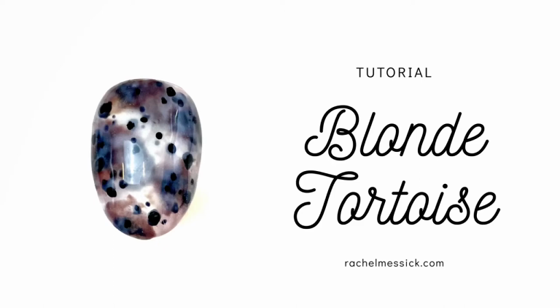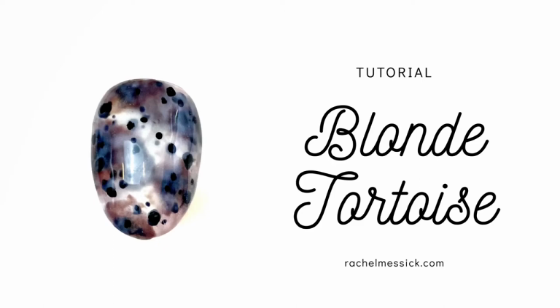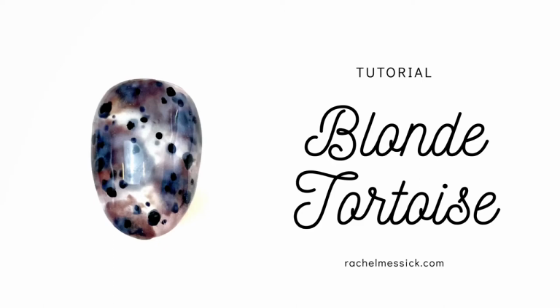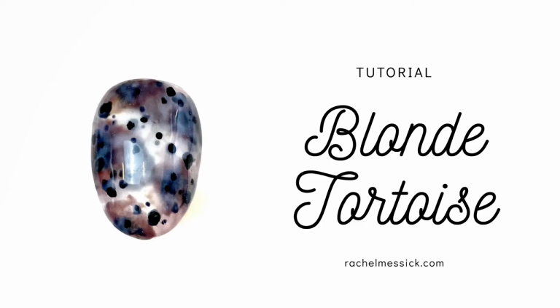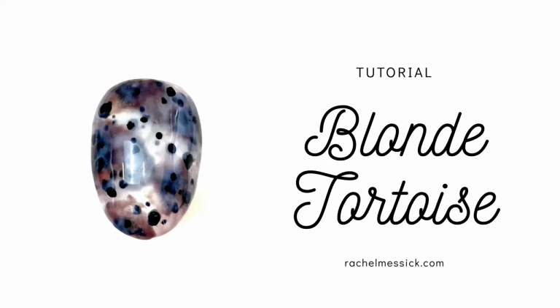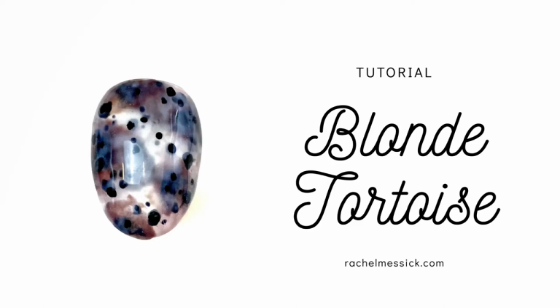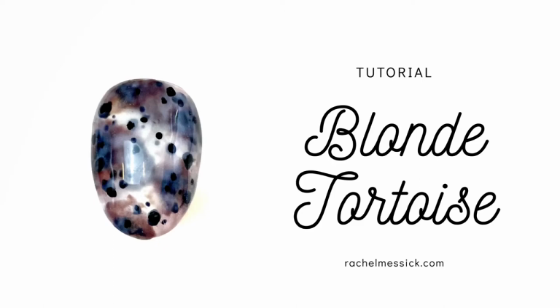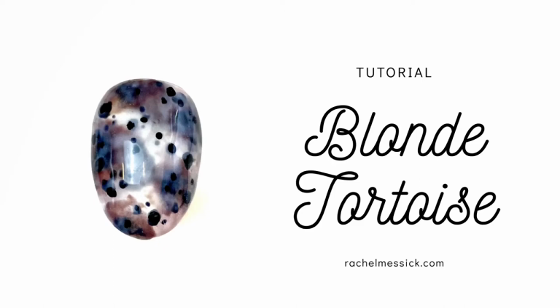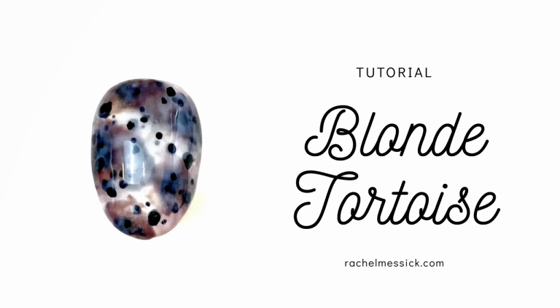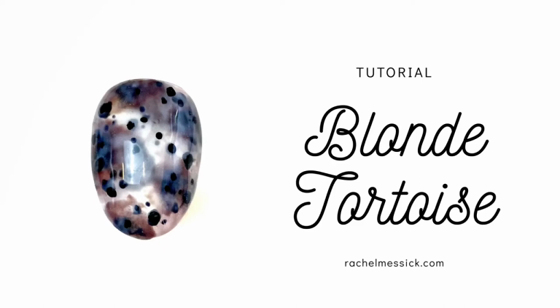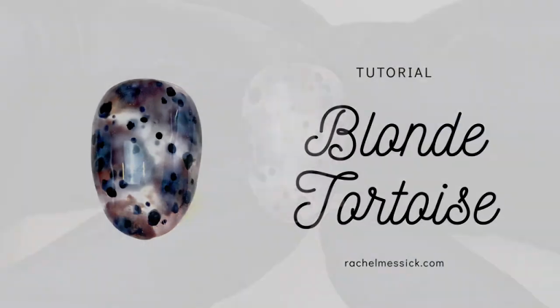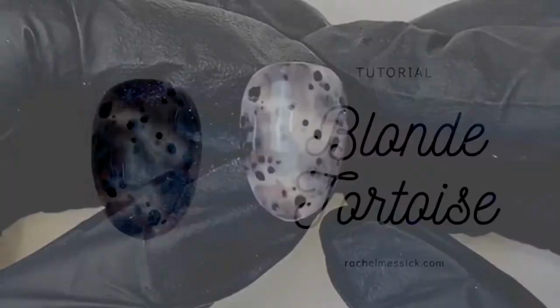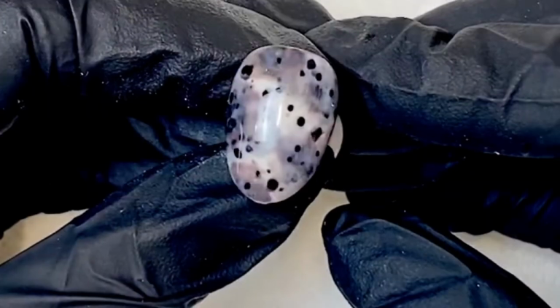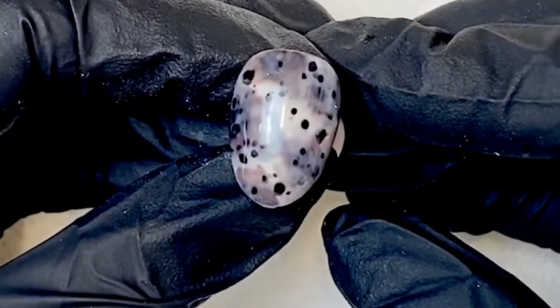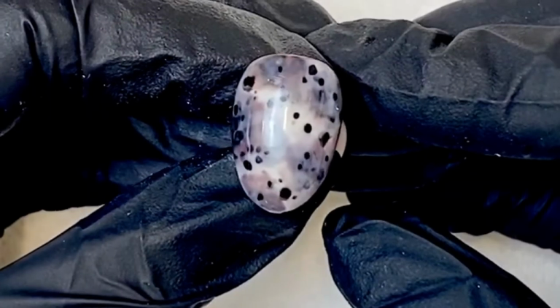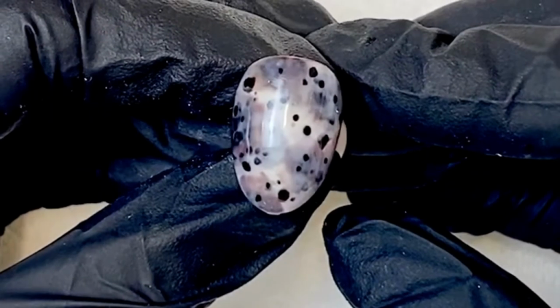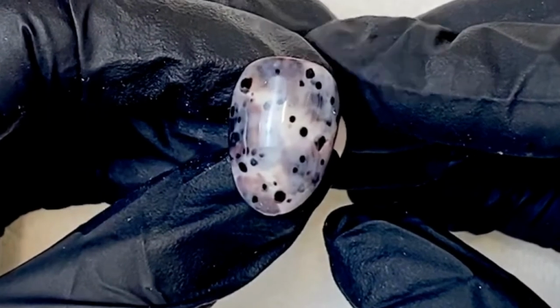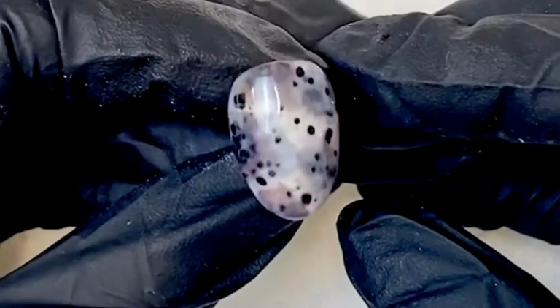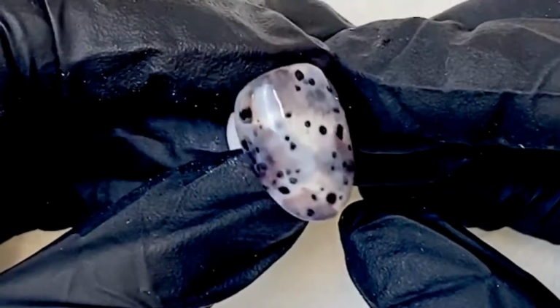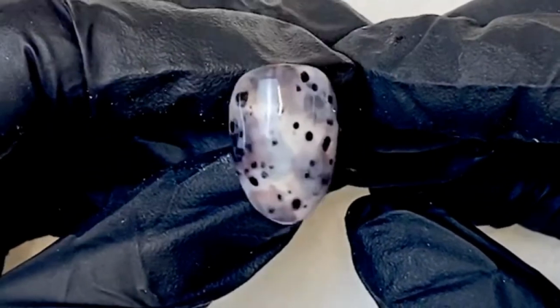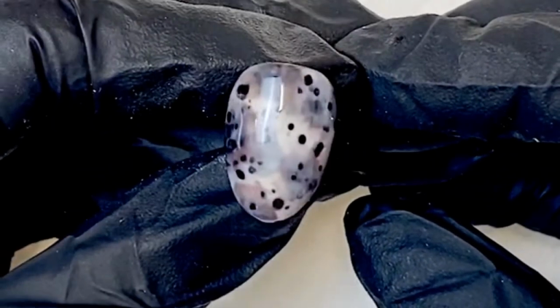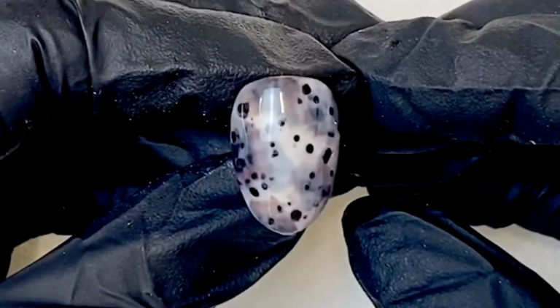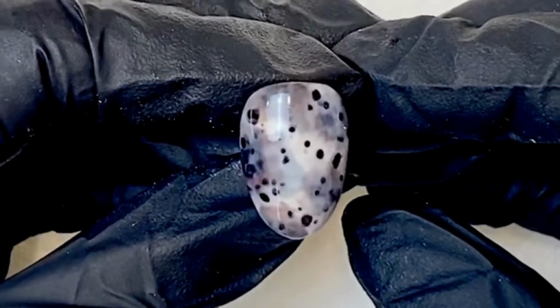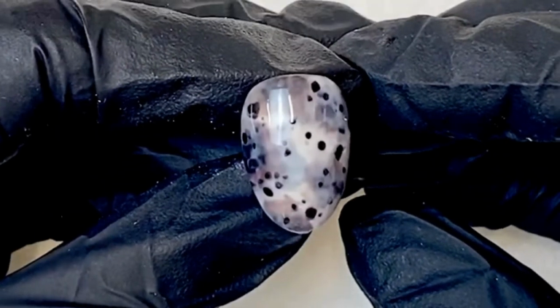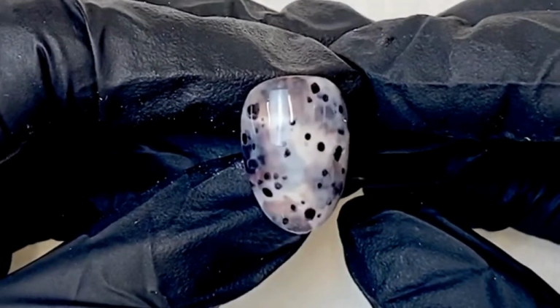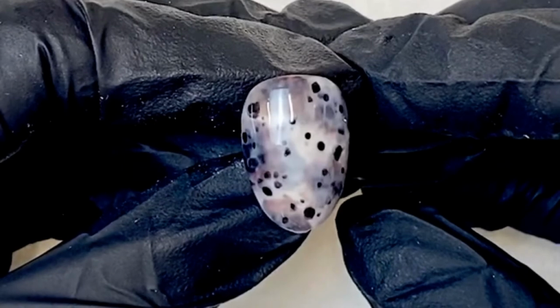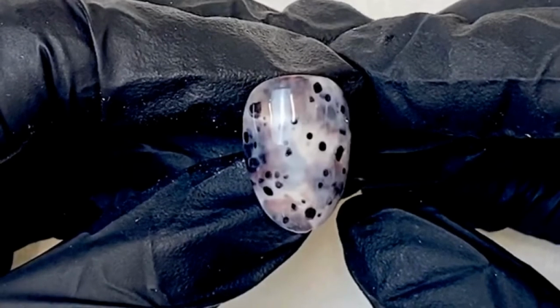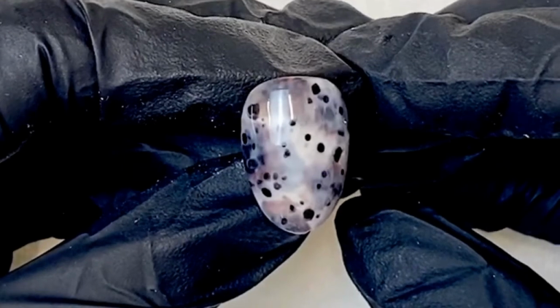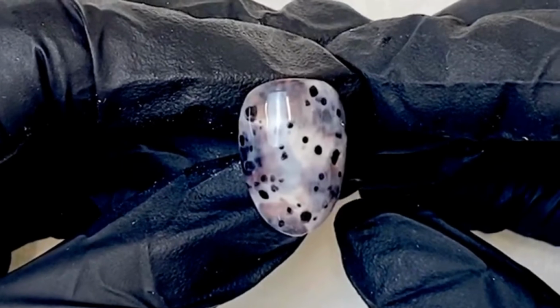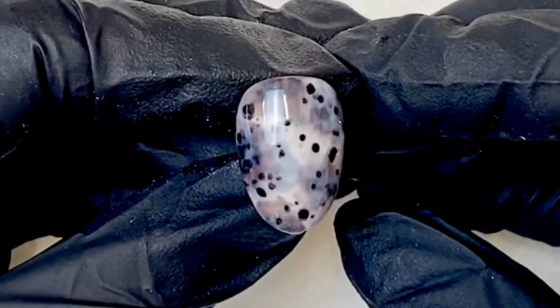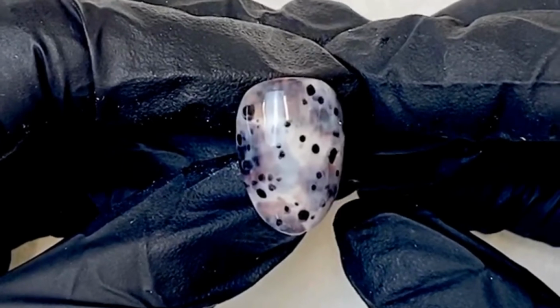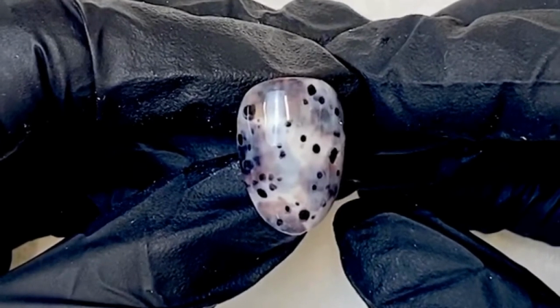Today we'll be creating a blonde tortoise shell design using gel polish. Let's get started.